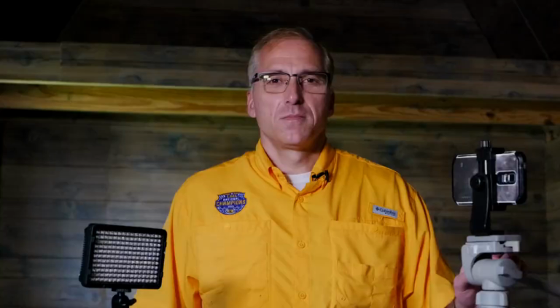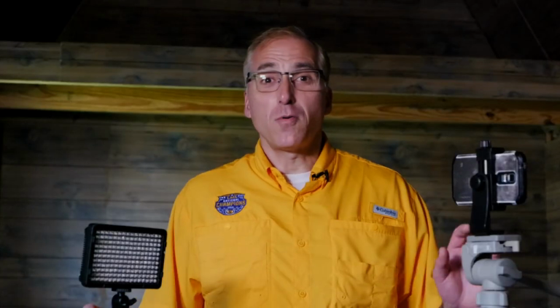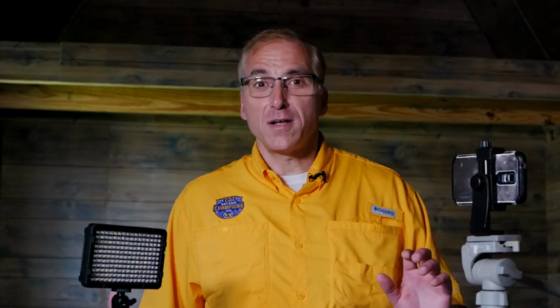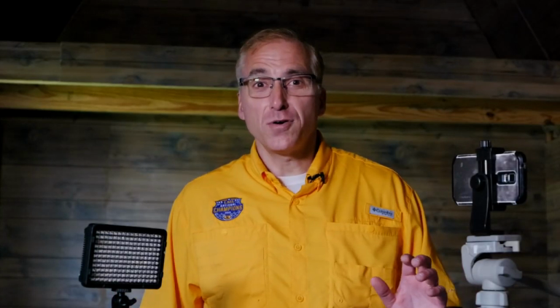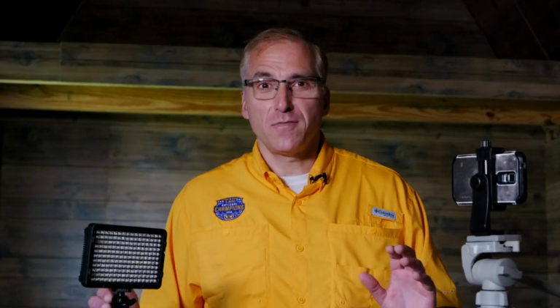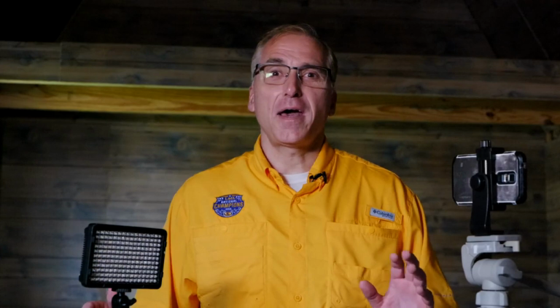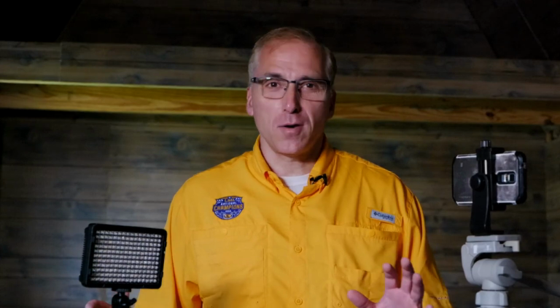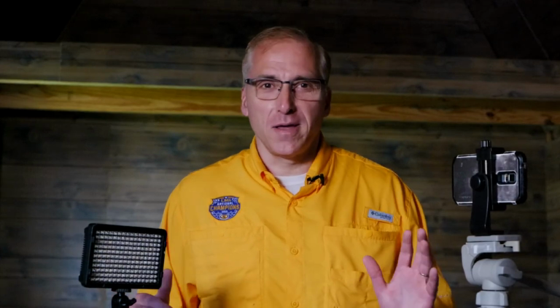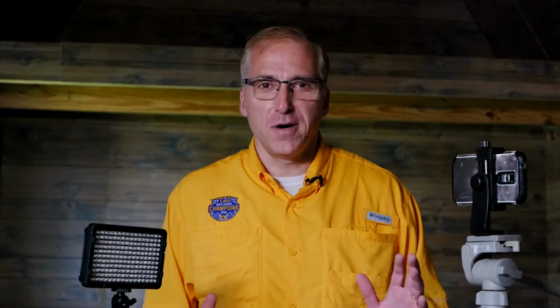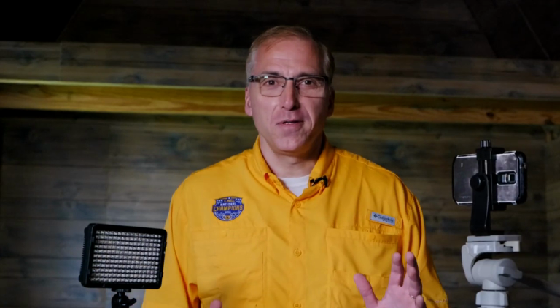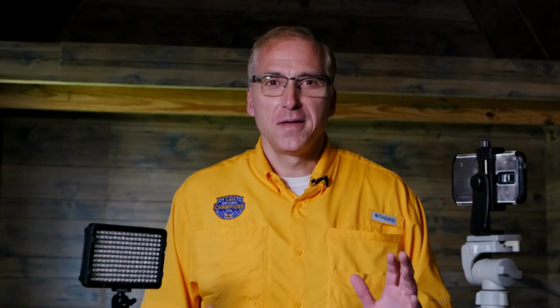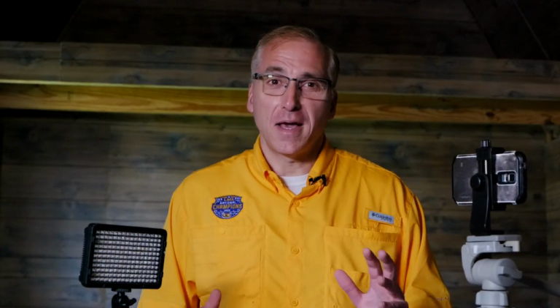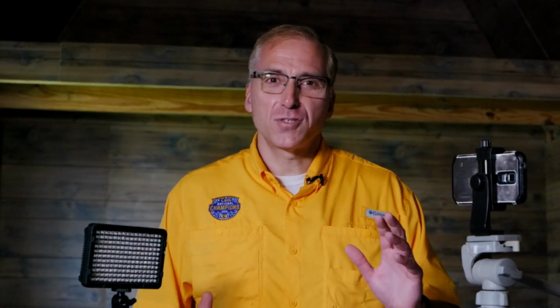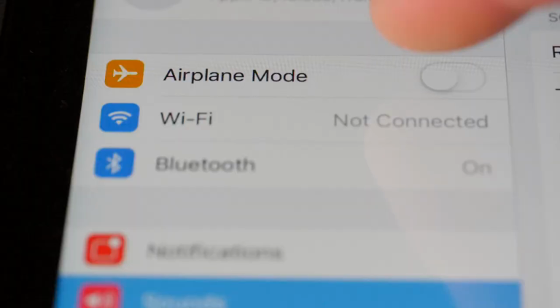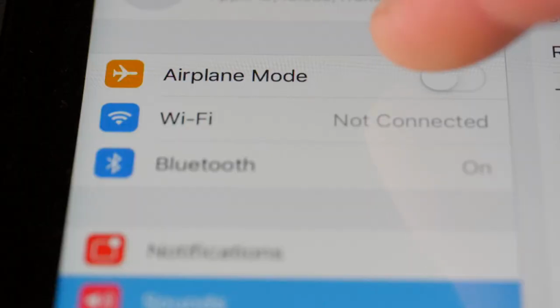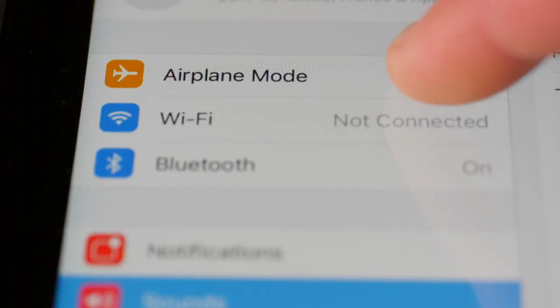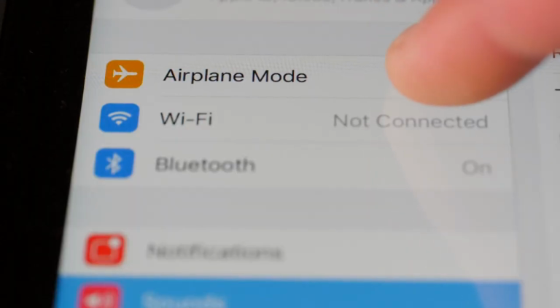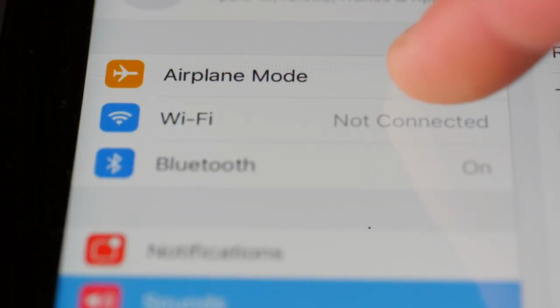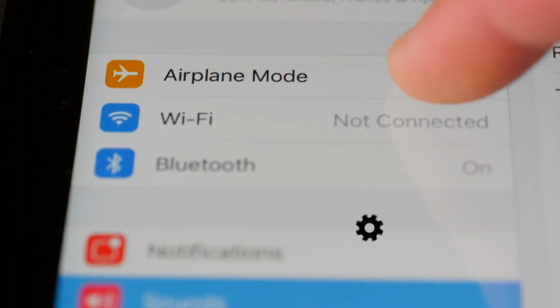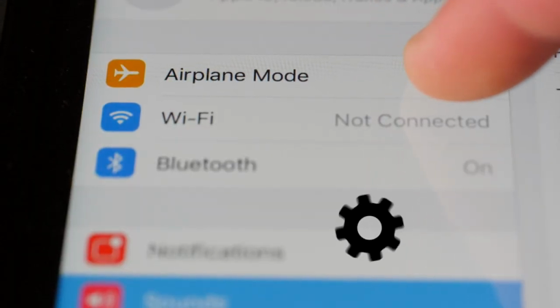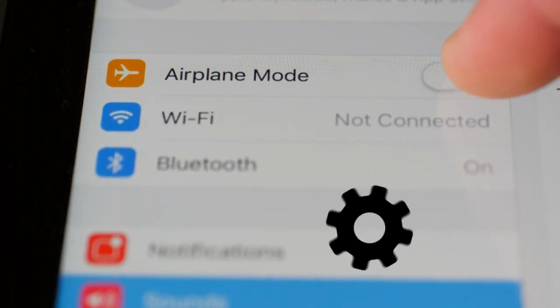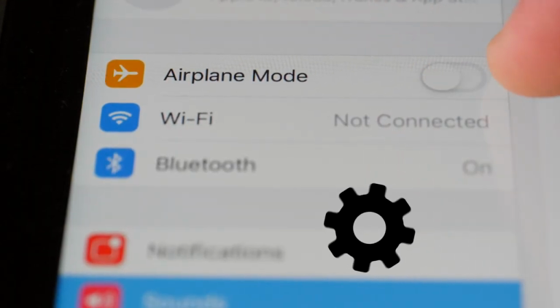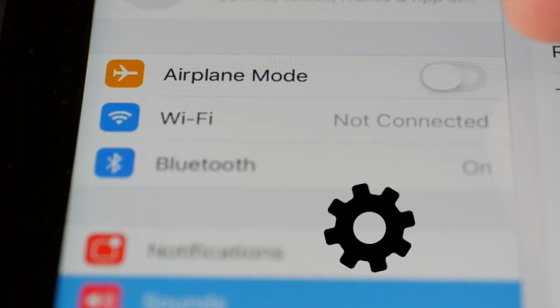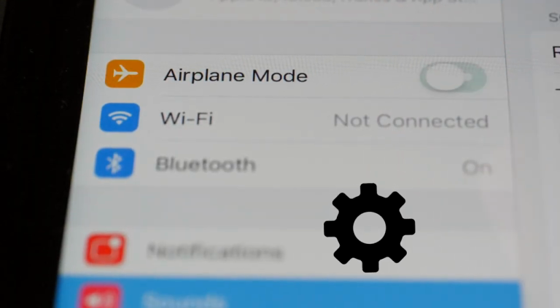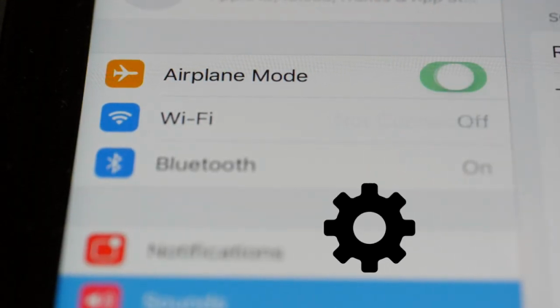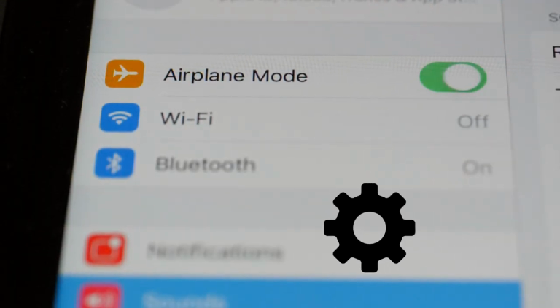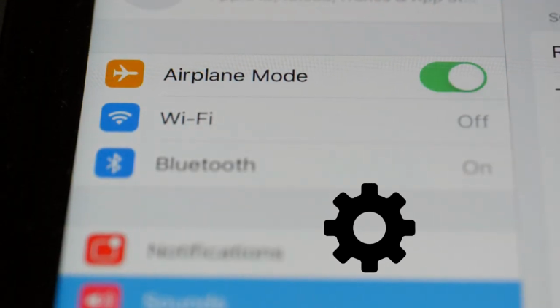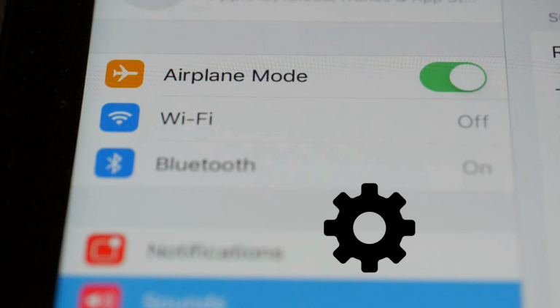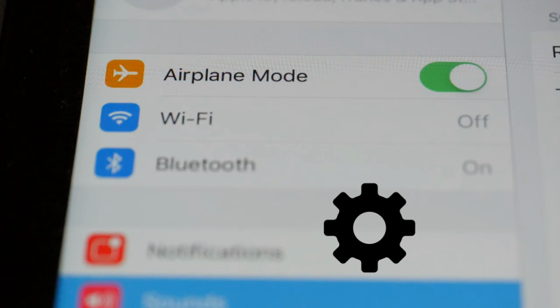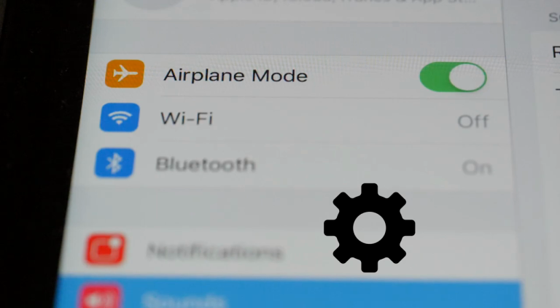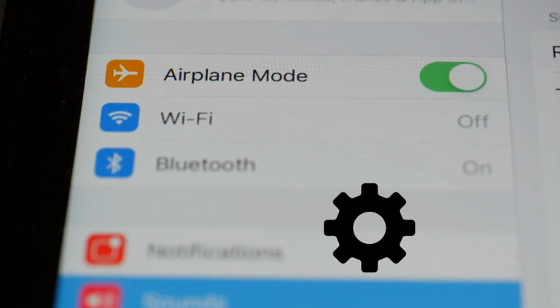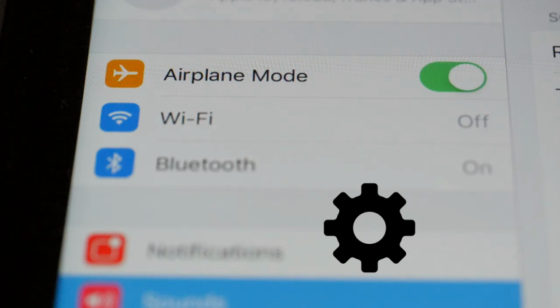All right, I turned off that airplane mode. Now let's turn on the real airplane mode to make sure we don't get interrupted in the middle of recording.